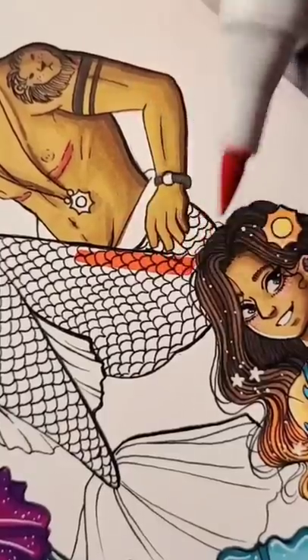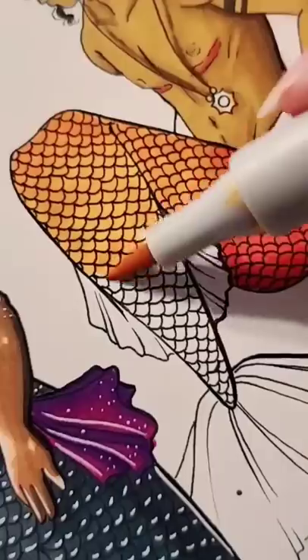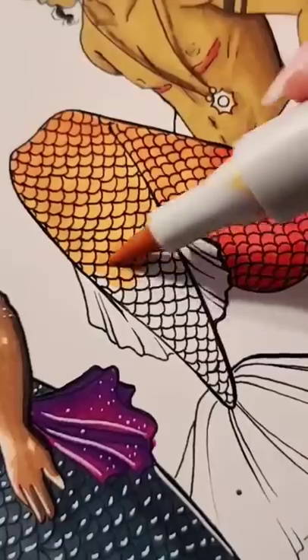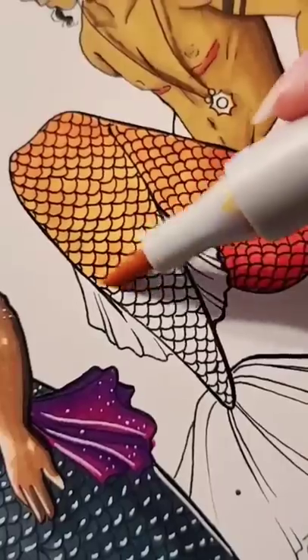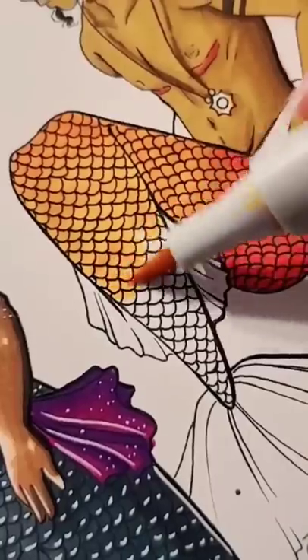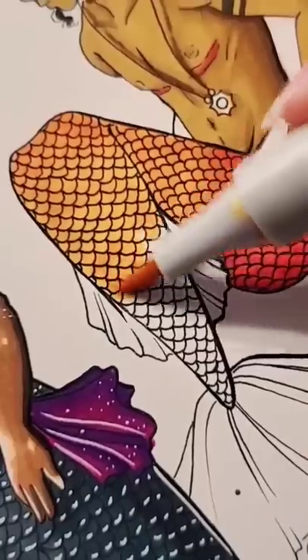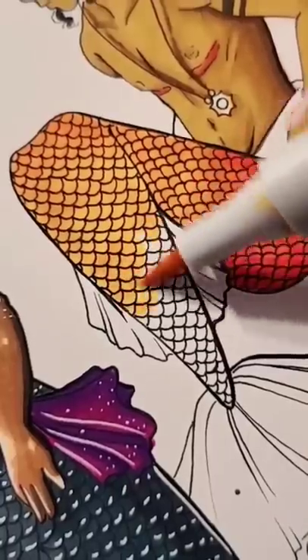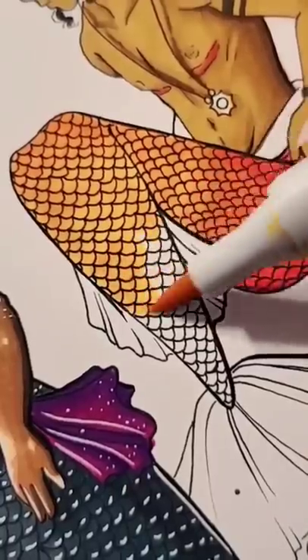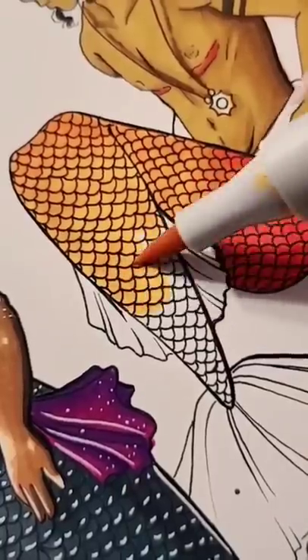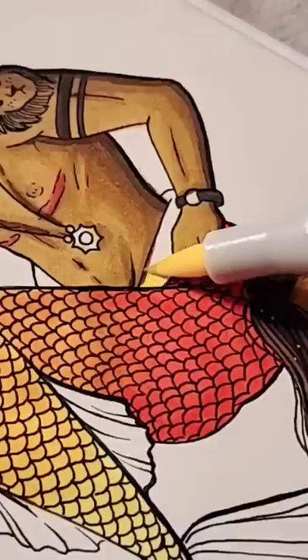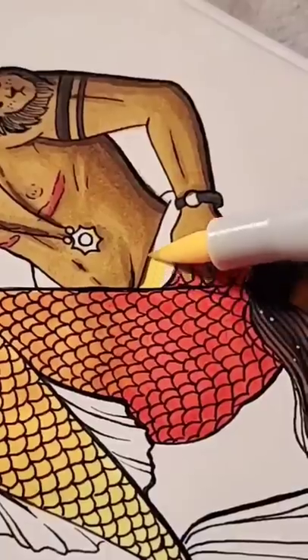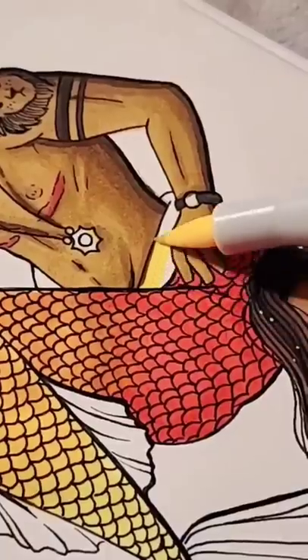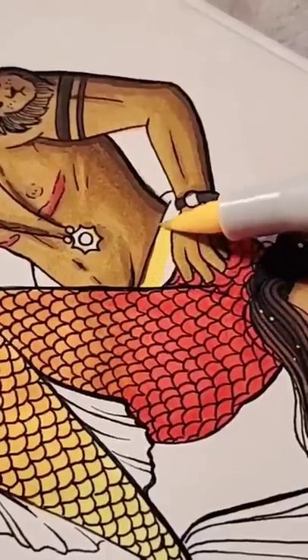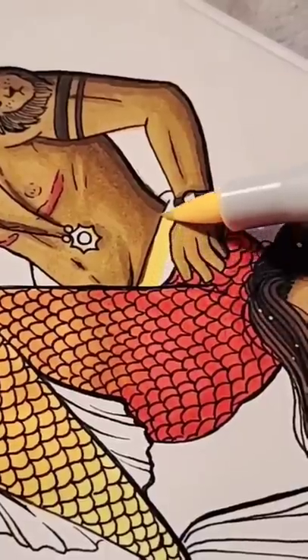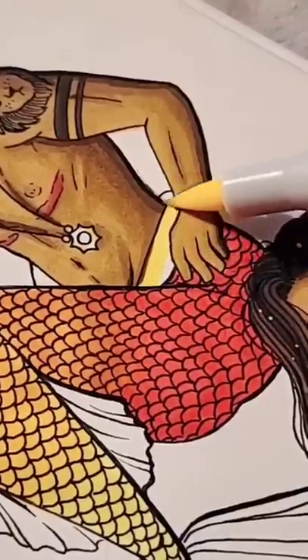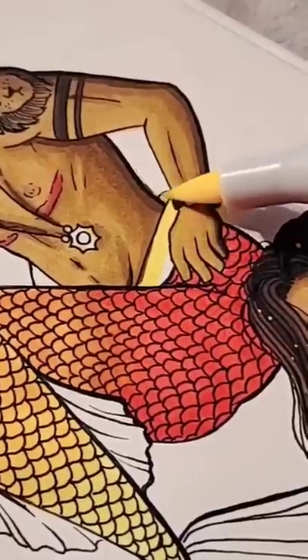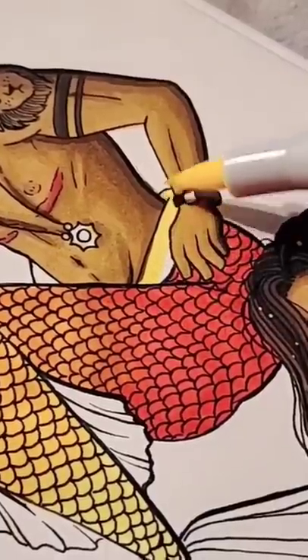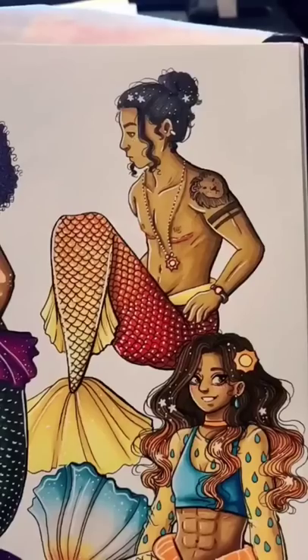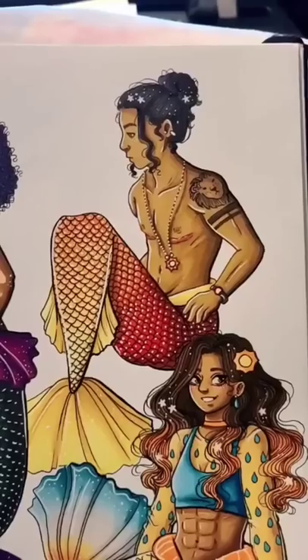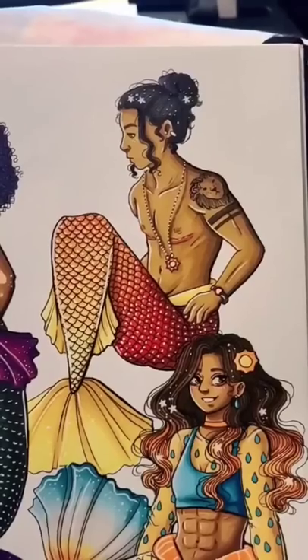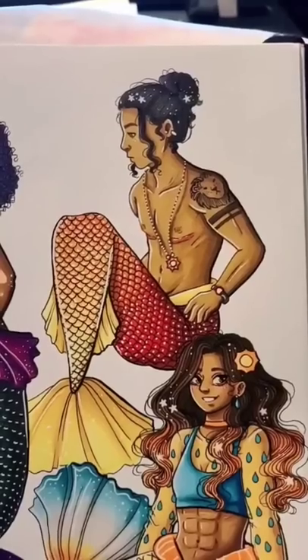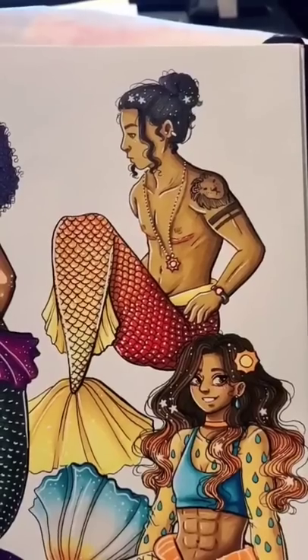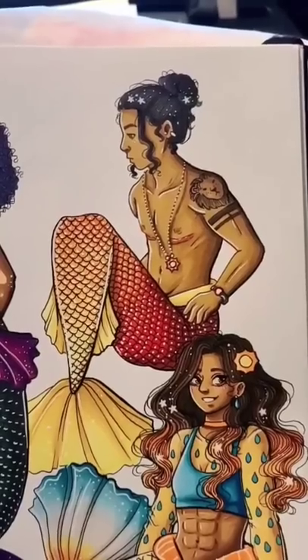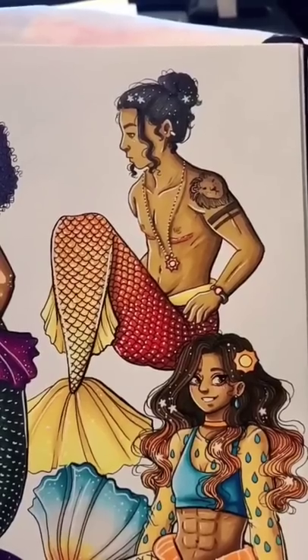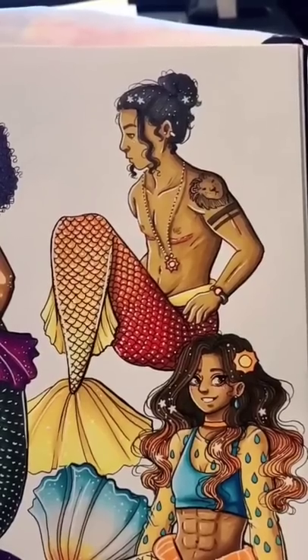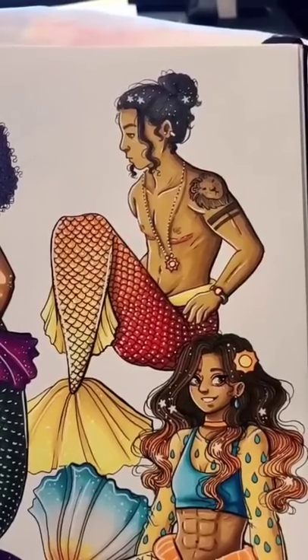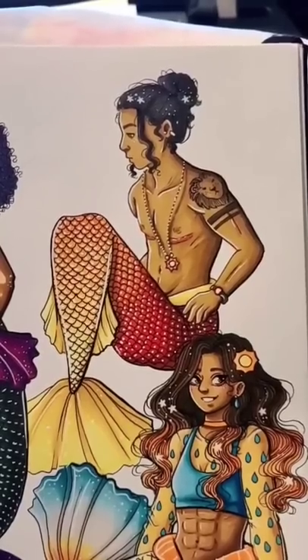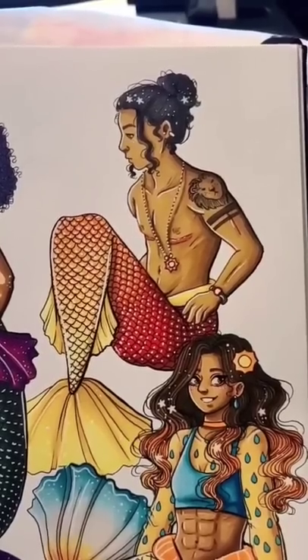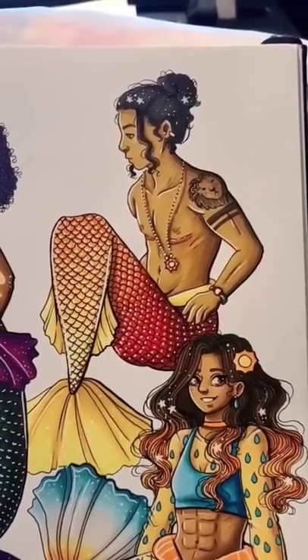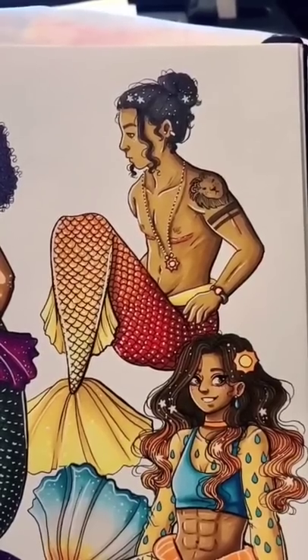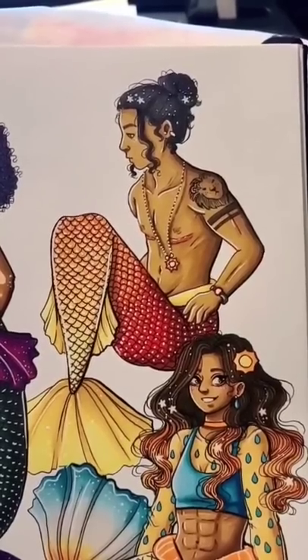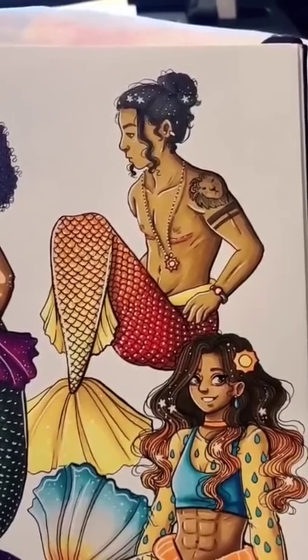So for this mermaid's color scheme, I went with red, orange, and yellow — like fire and heat.